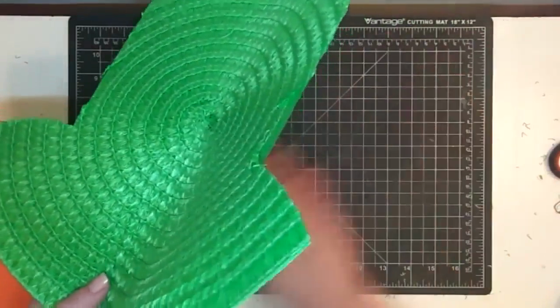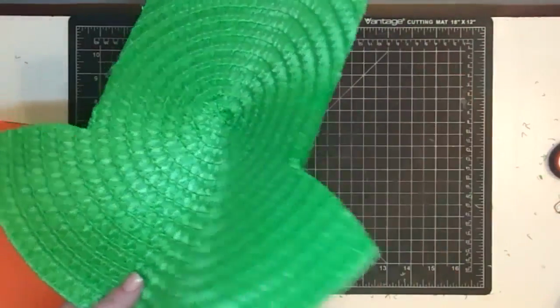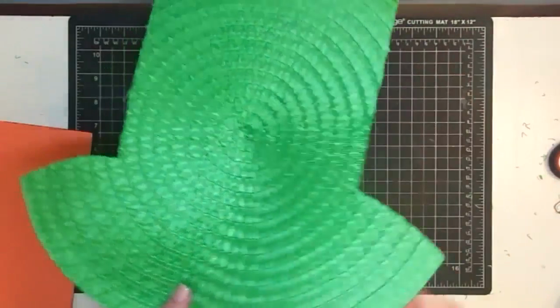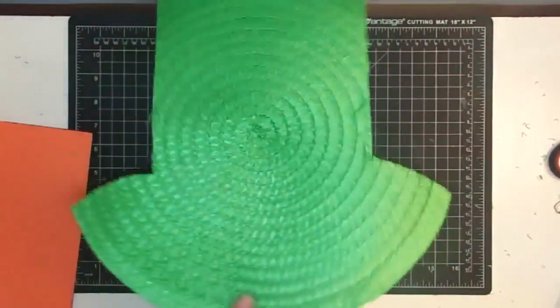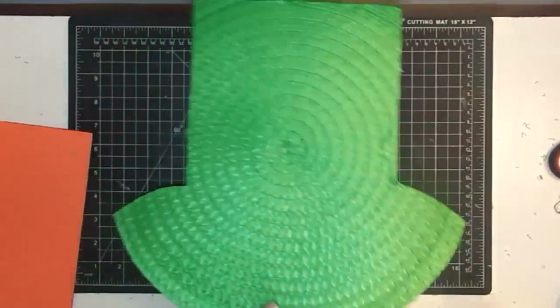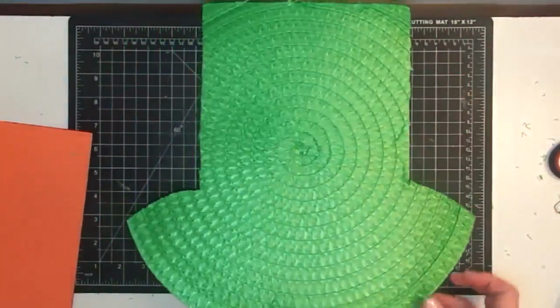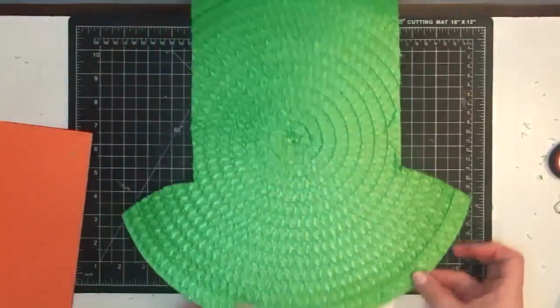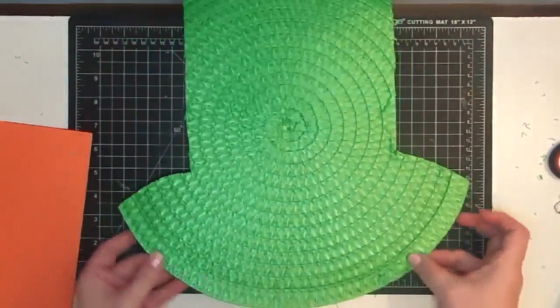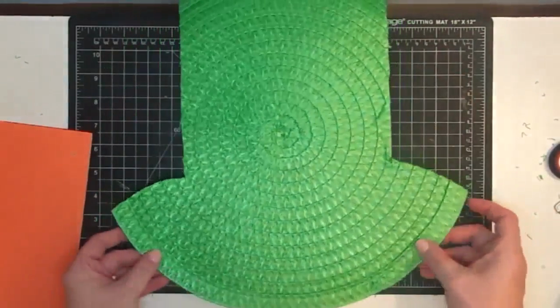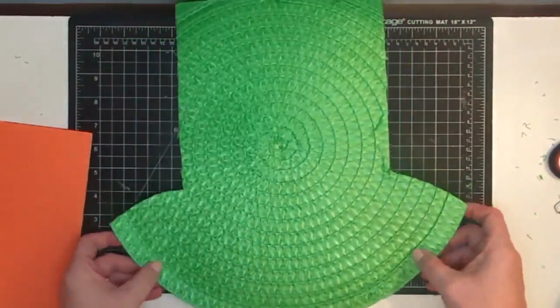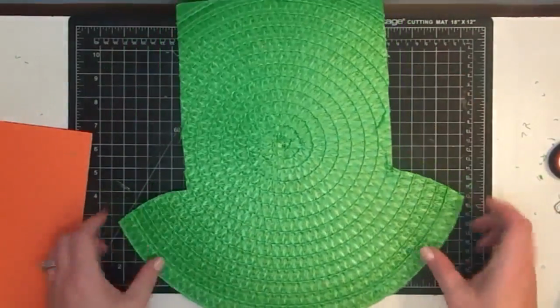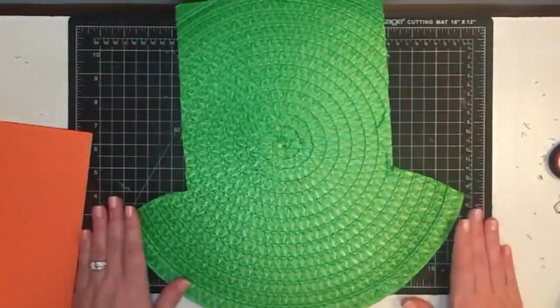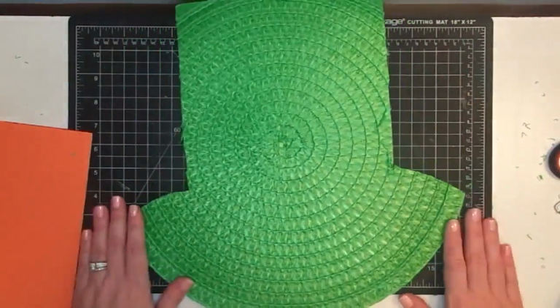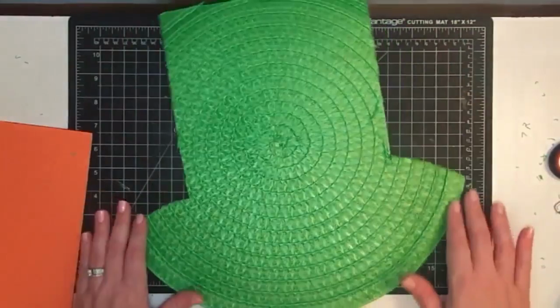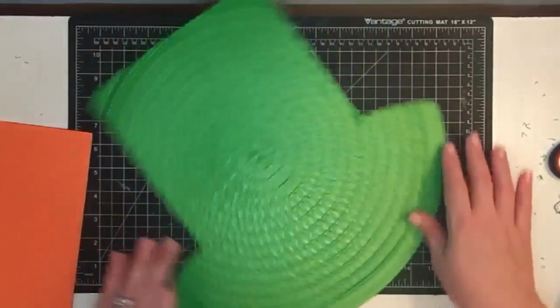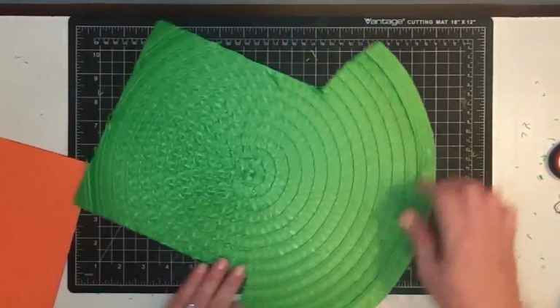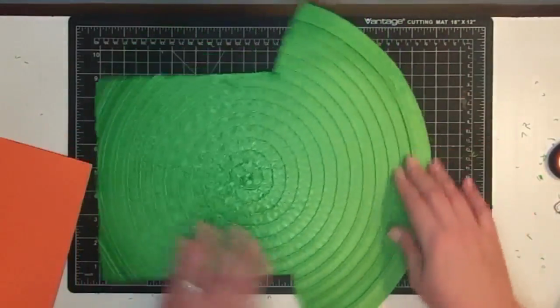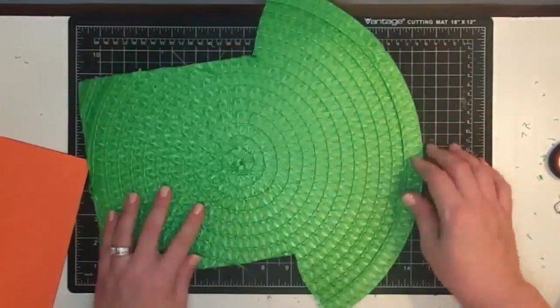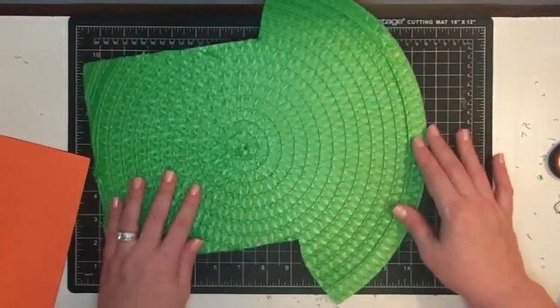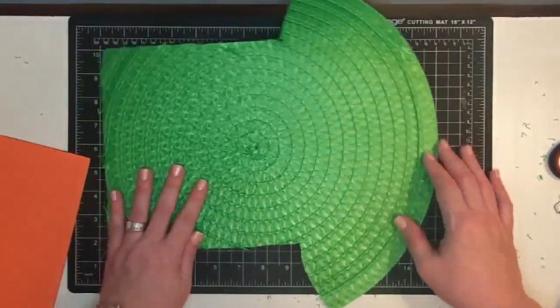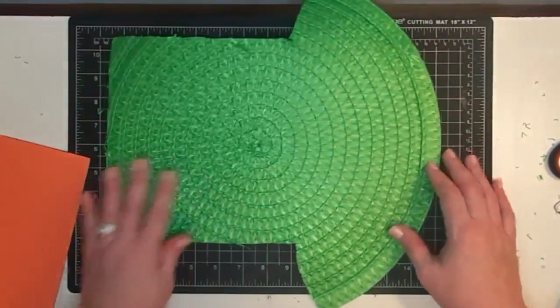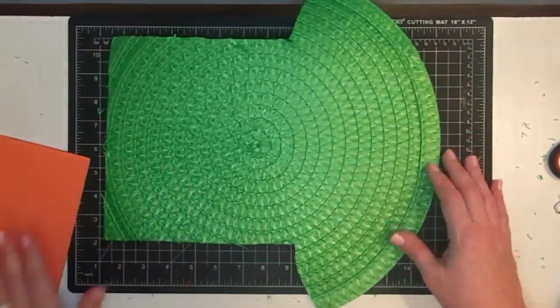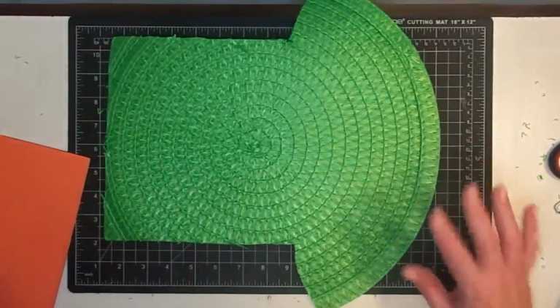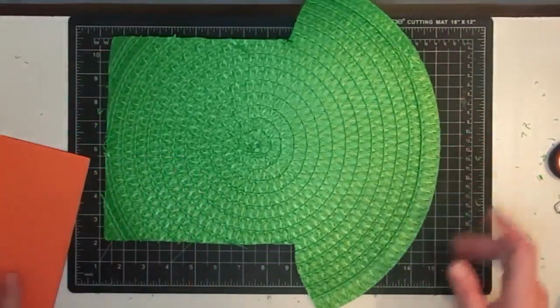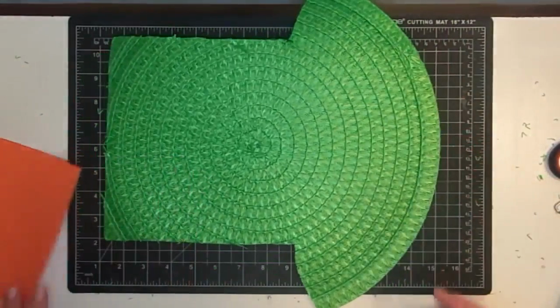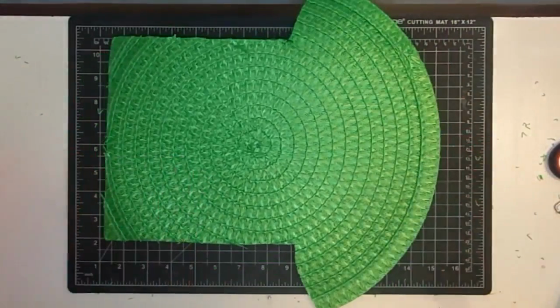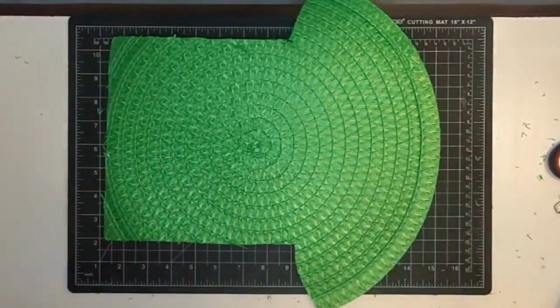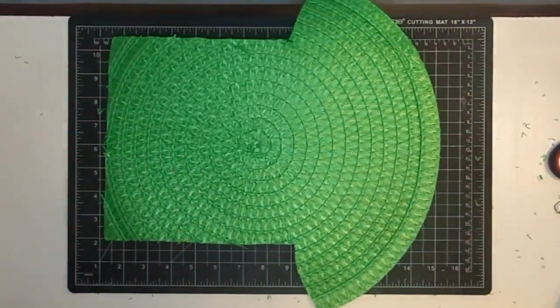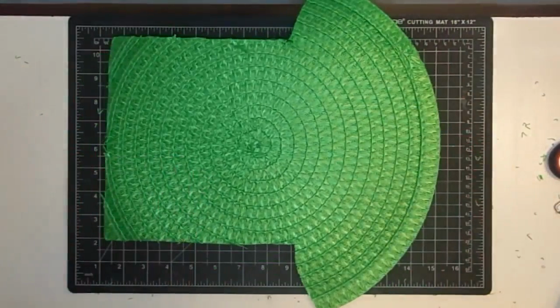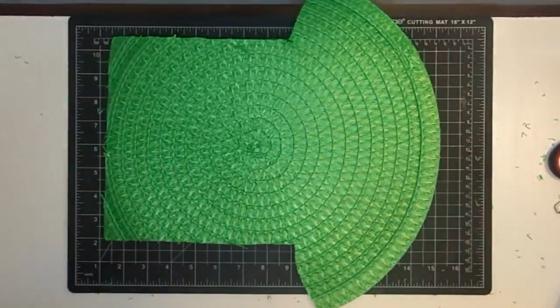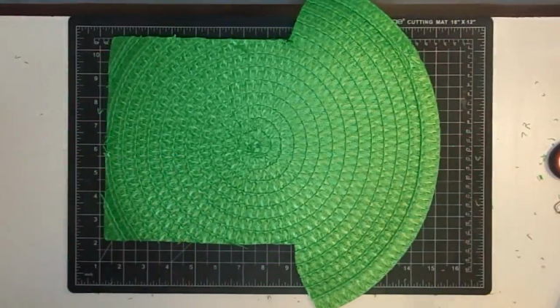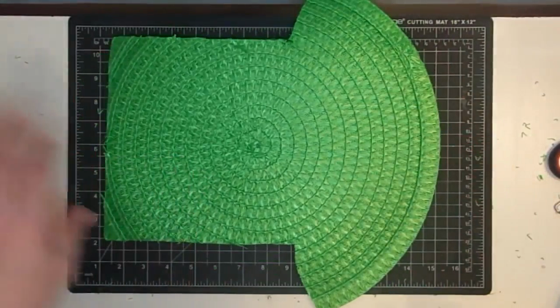Now you have the shape of a leprechaun's hat — and they're cute! We're not through yet though. We're going to doll it up a good bit.